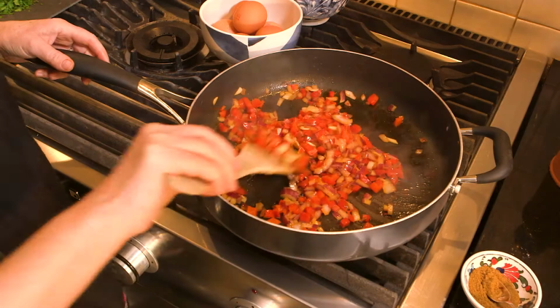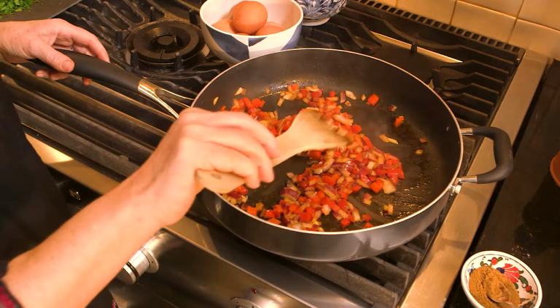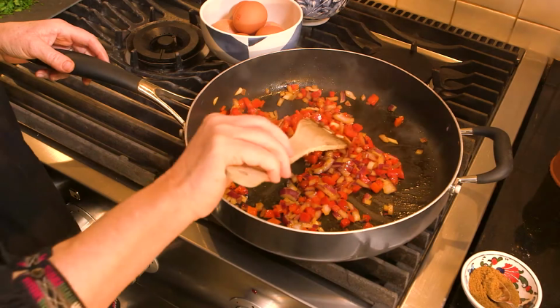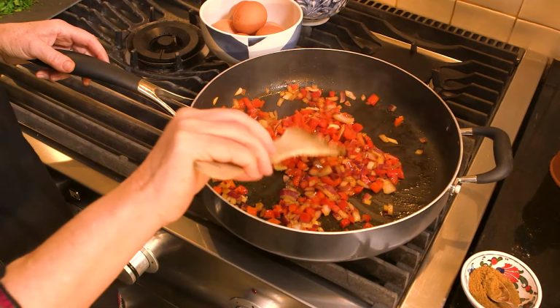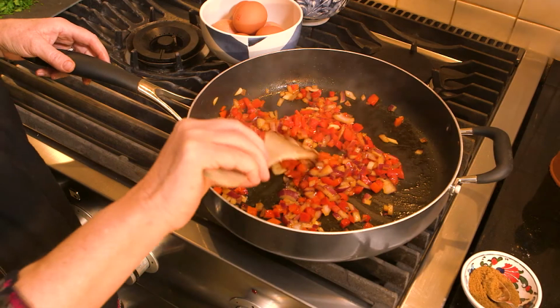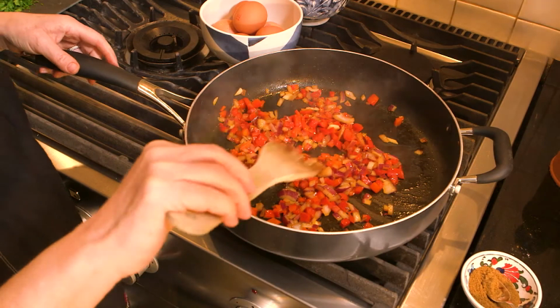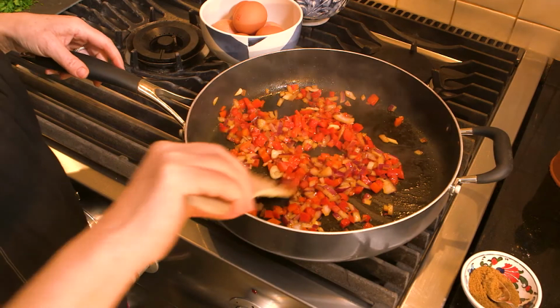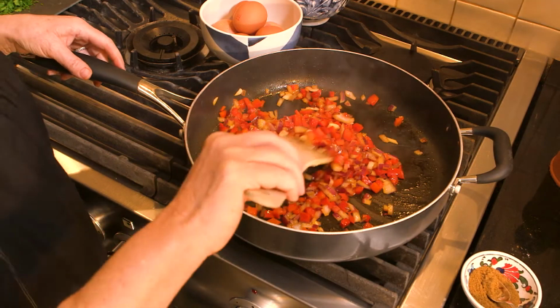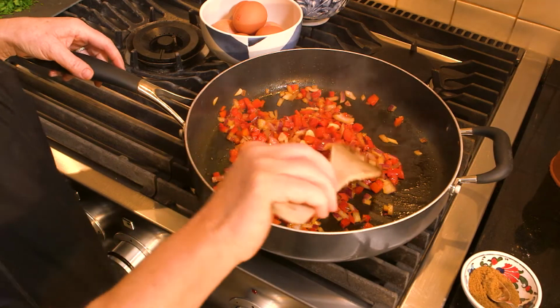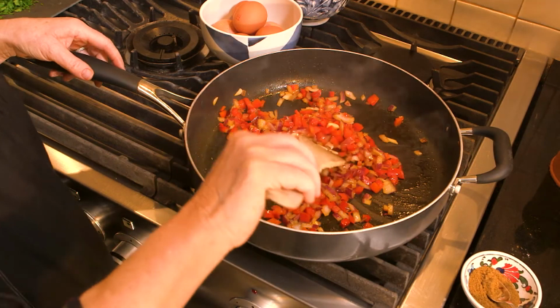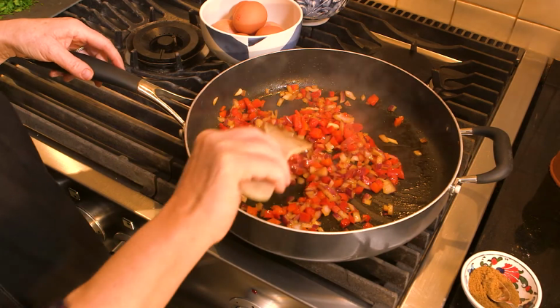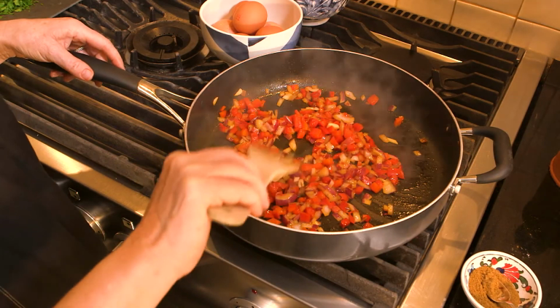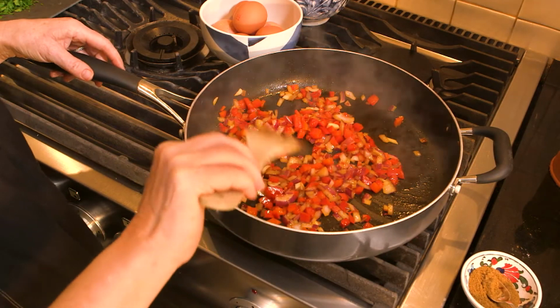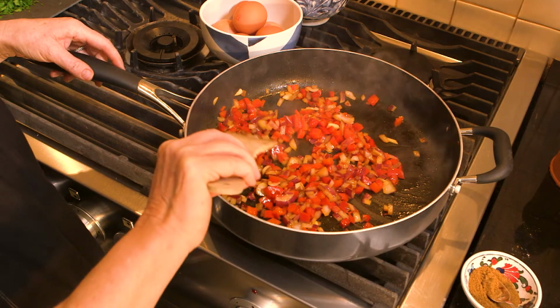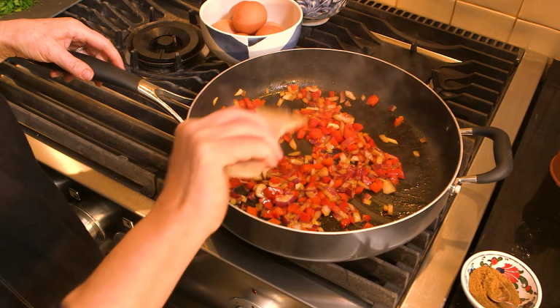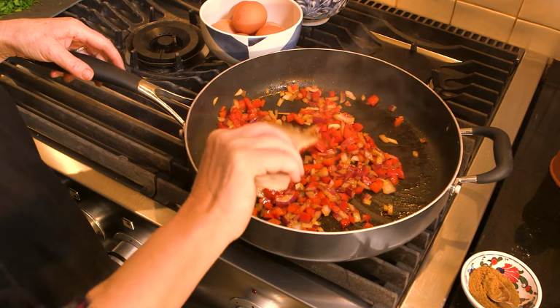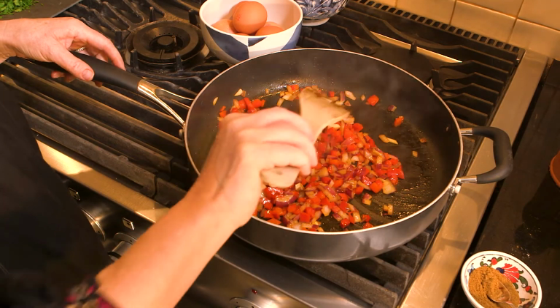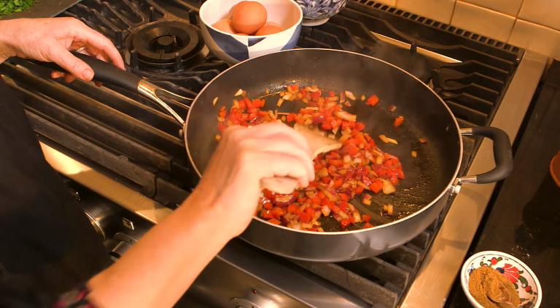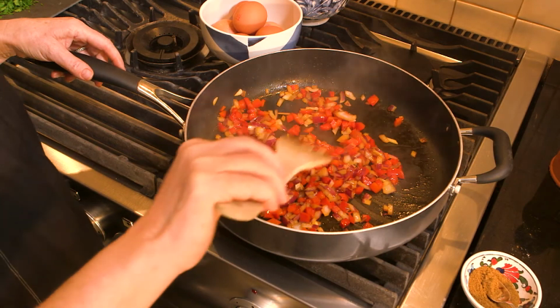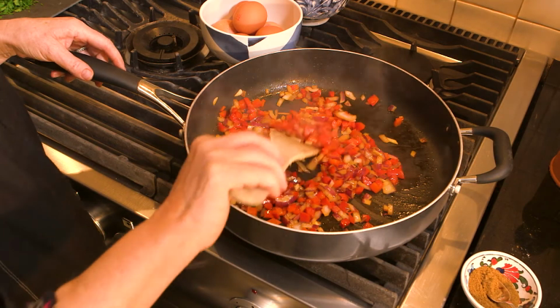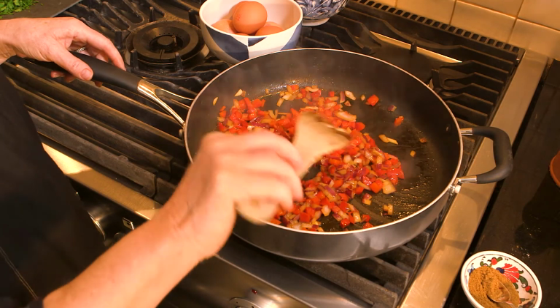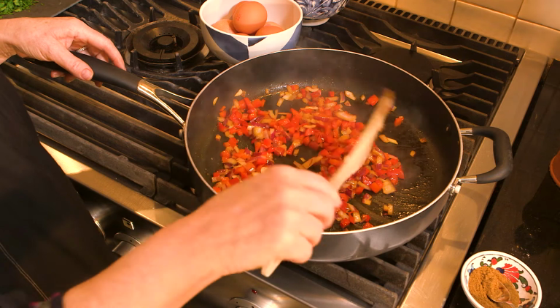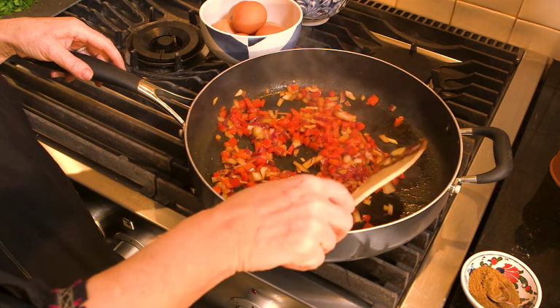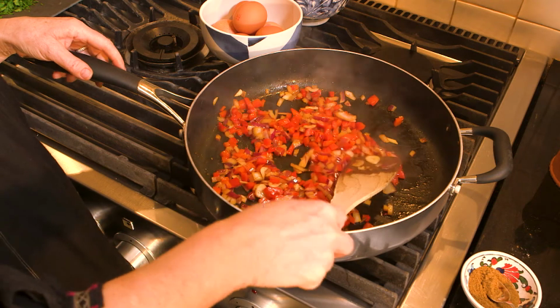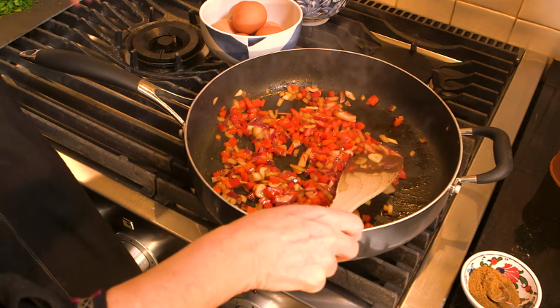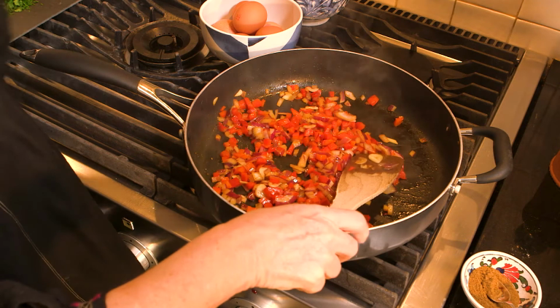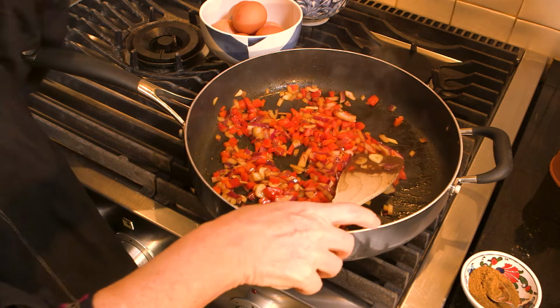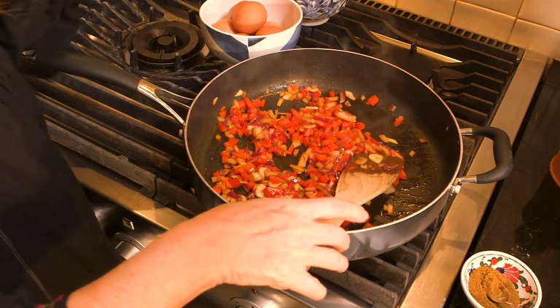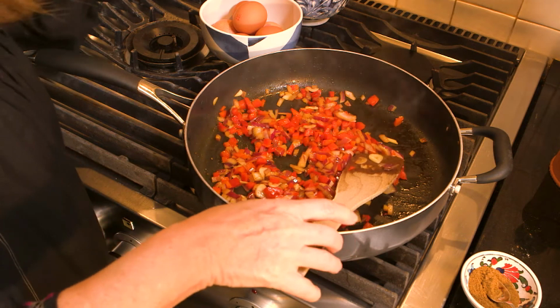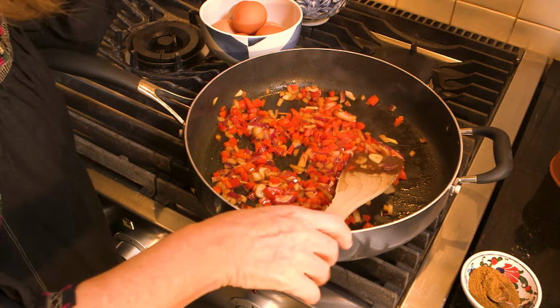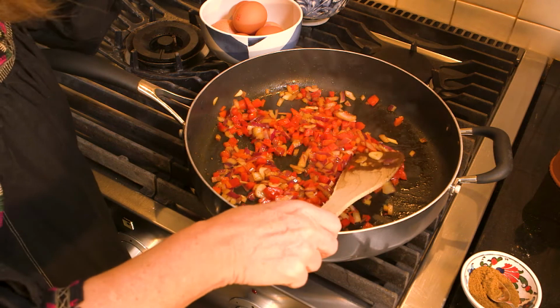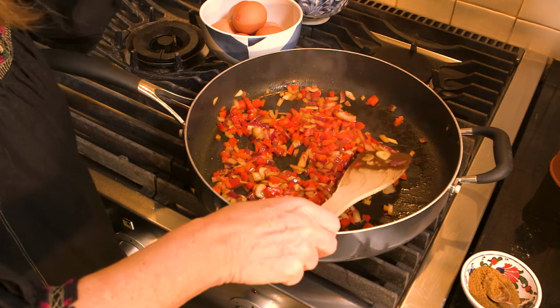So now it's all soft and translucent — smells lovely. I'm going to add my tomatoes.